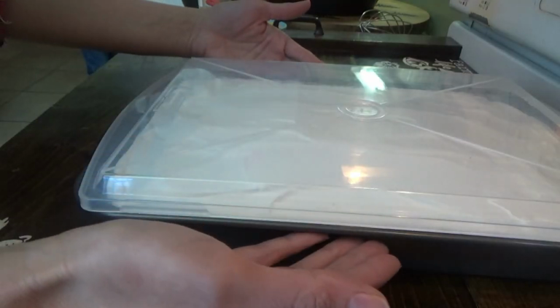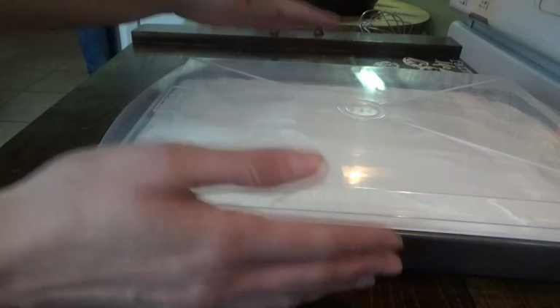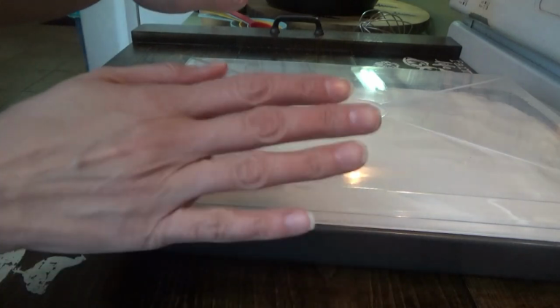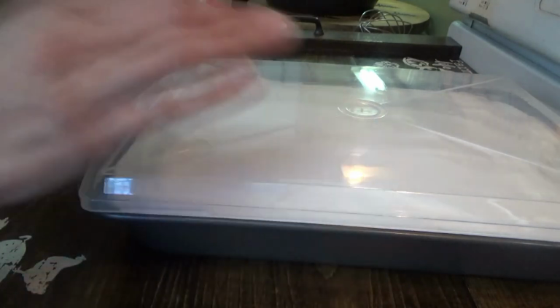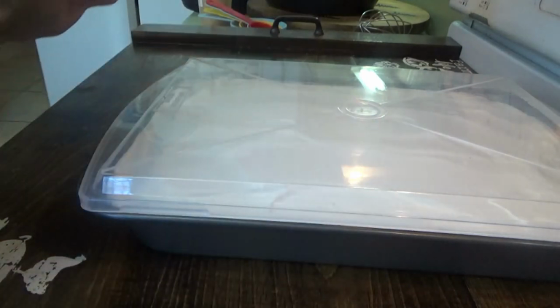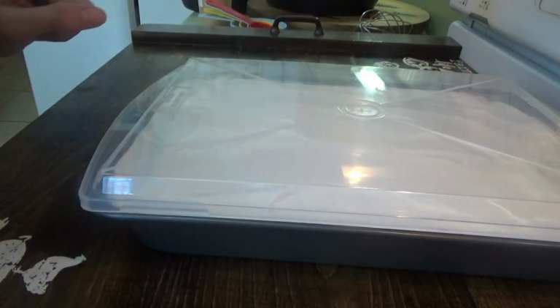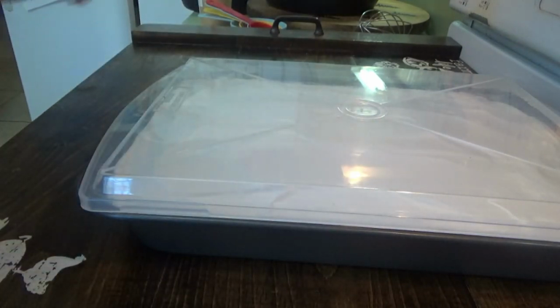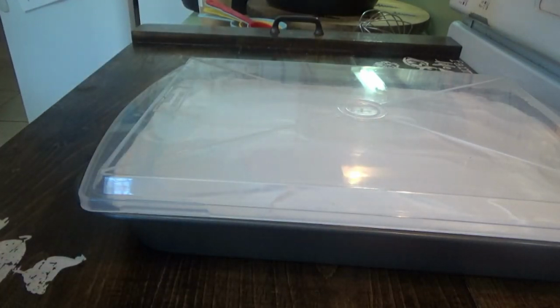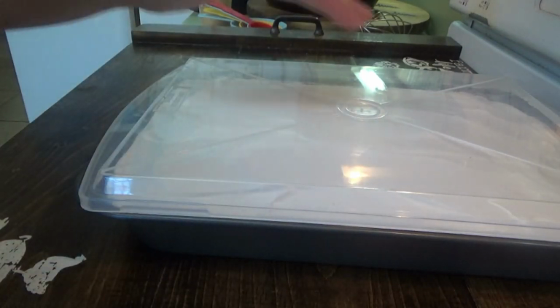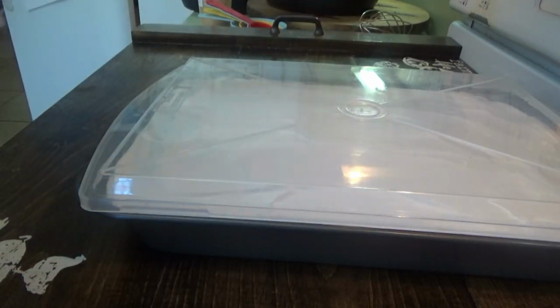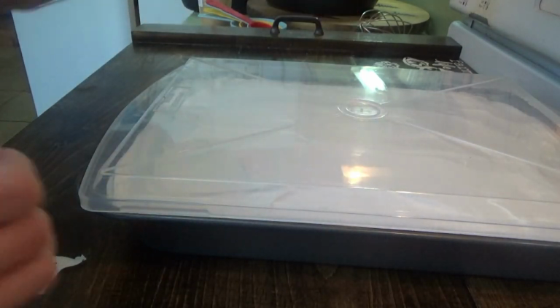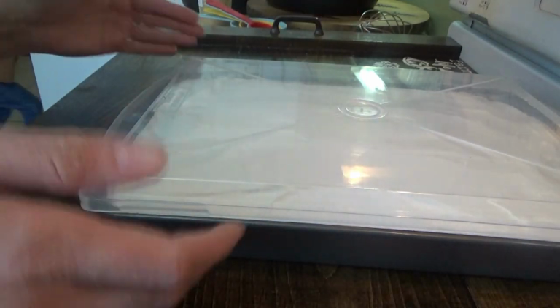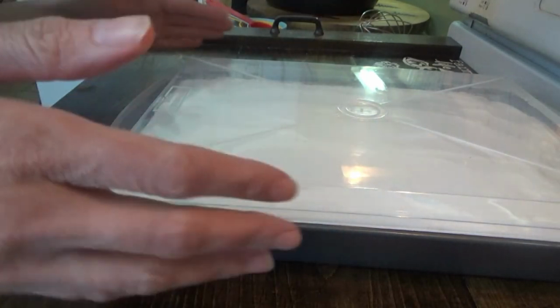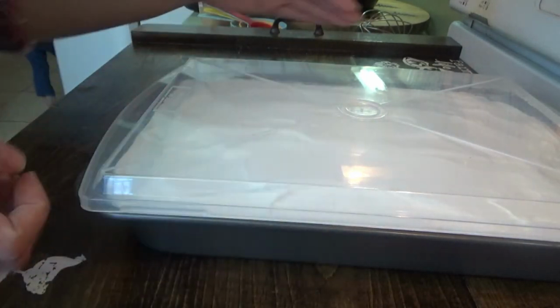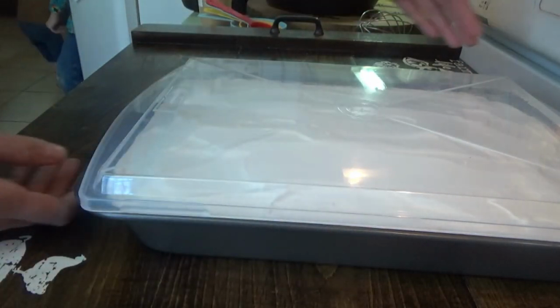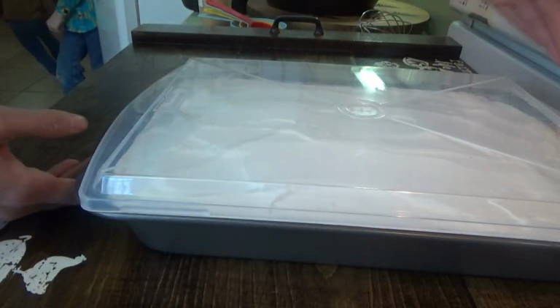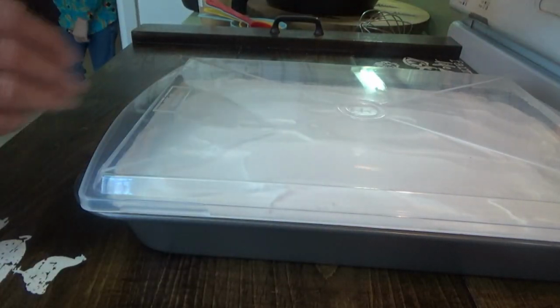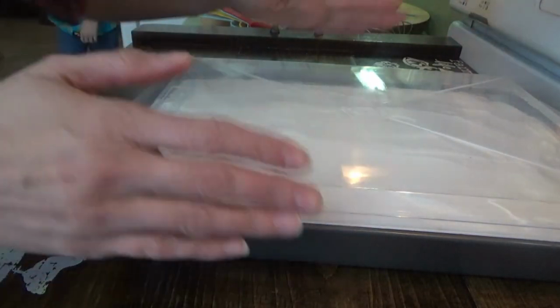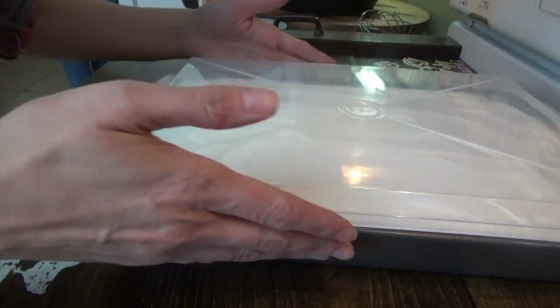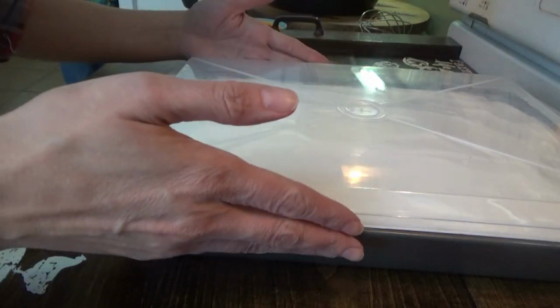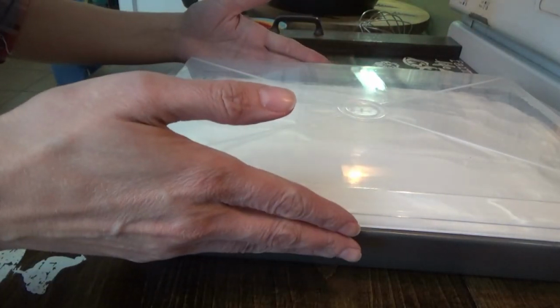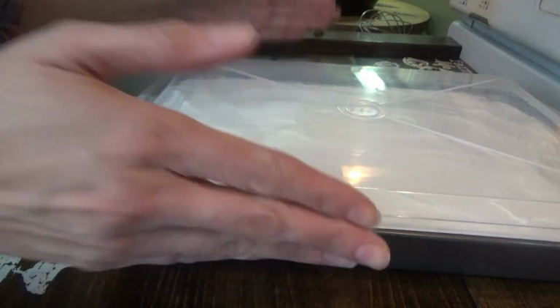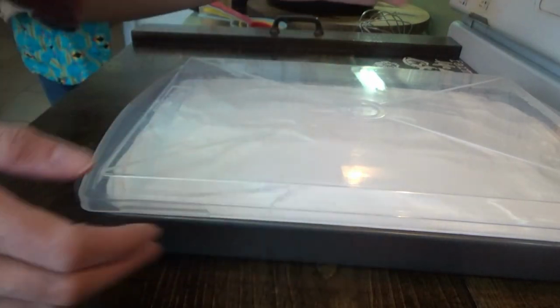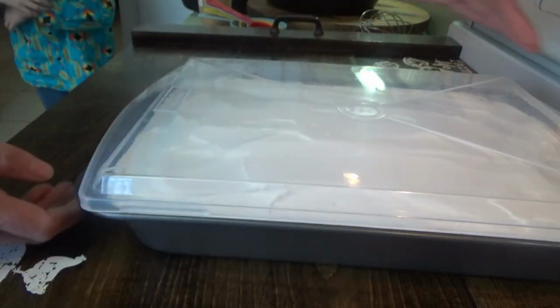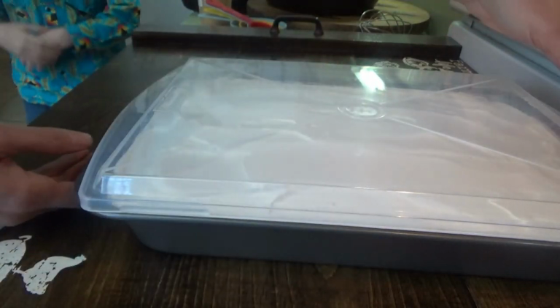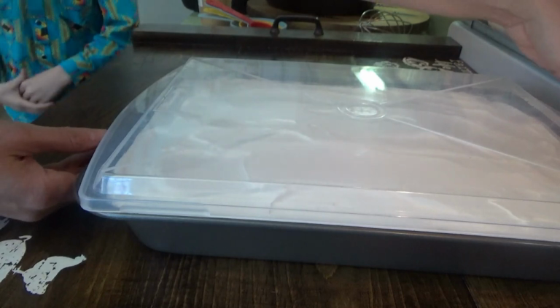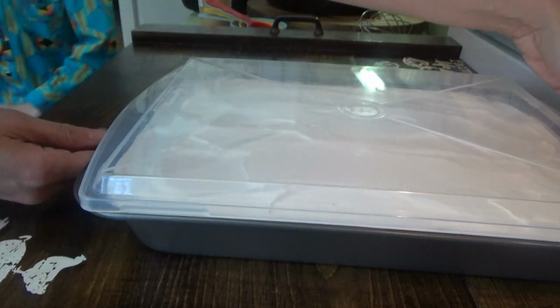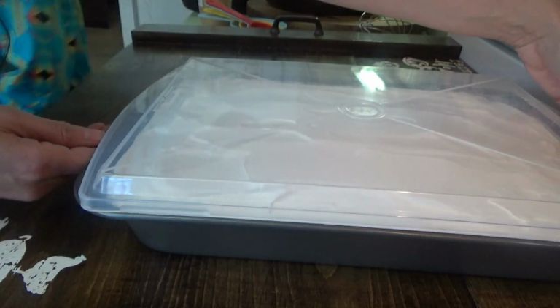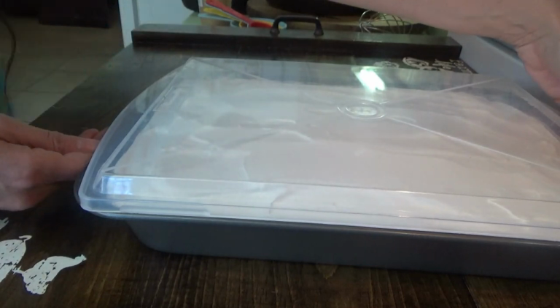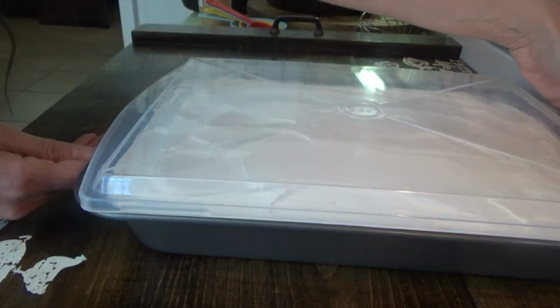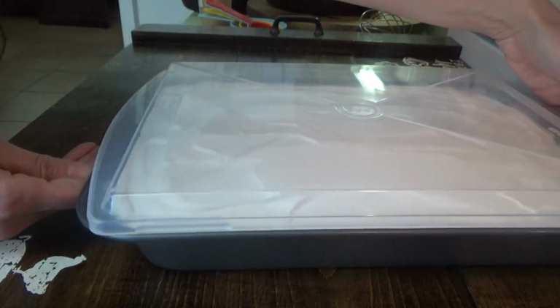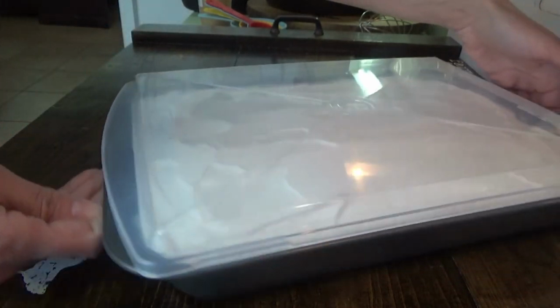My top cannot go all the way on because it's going to smoosh my whipped cream, so we're just going to gently place it on there and we'll go put this in the refrigerator.